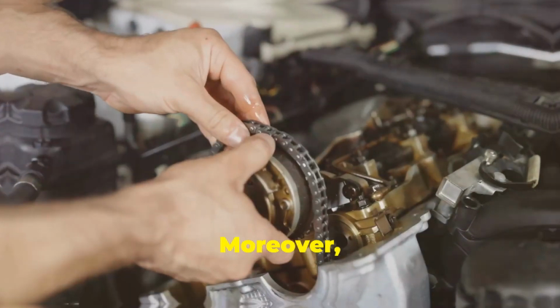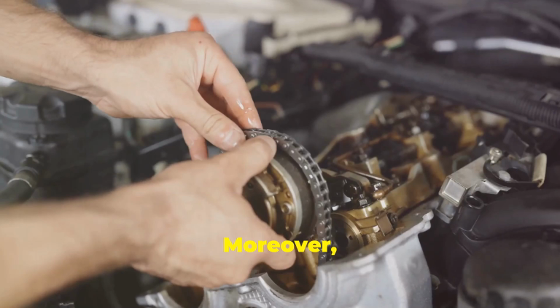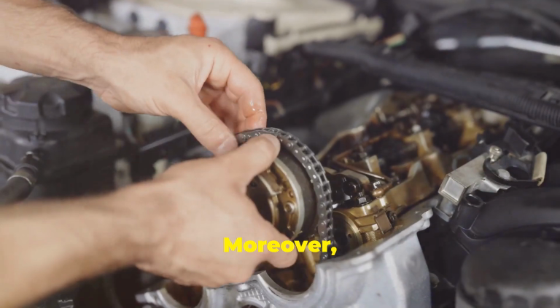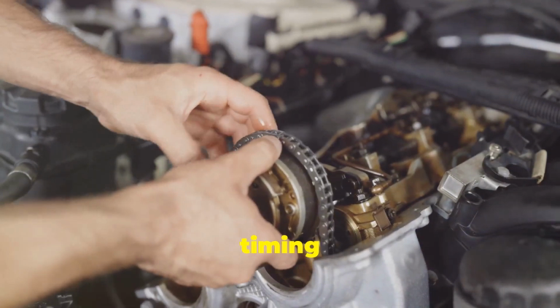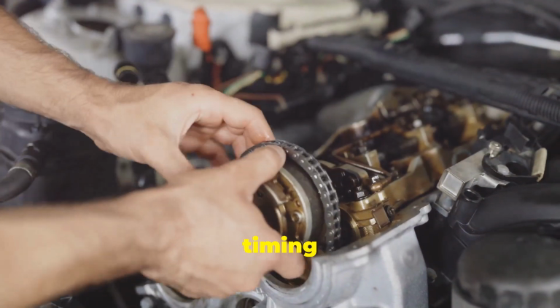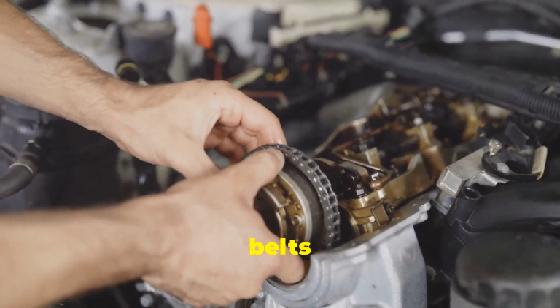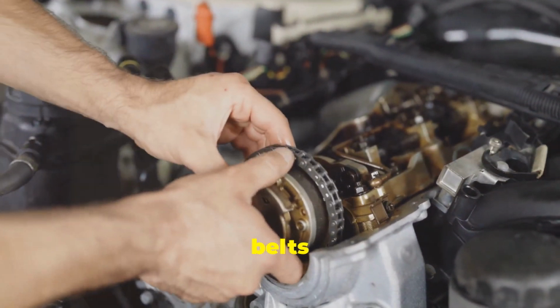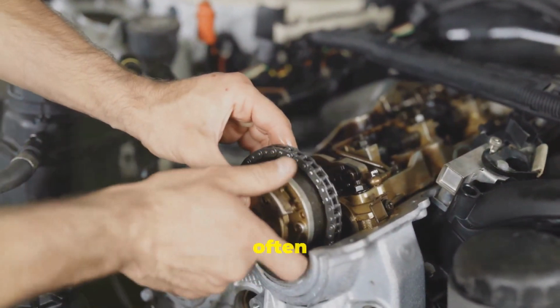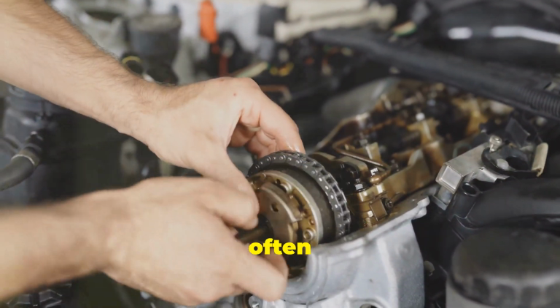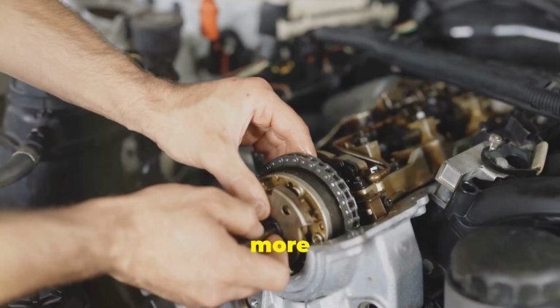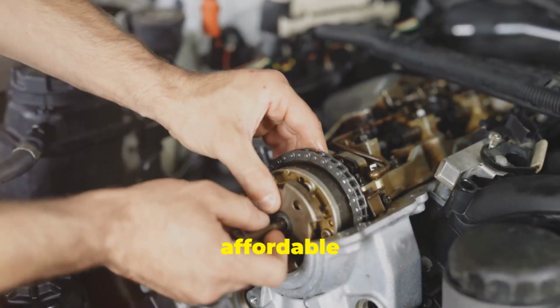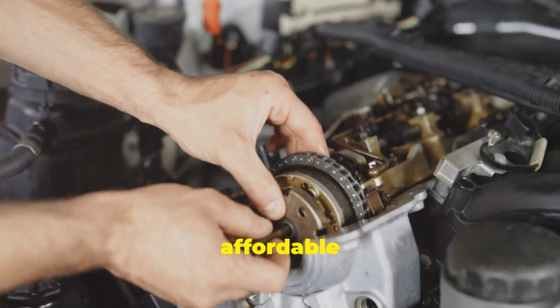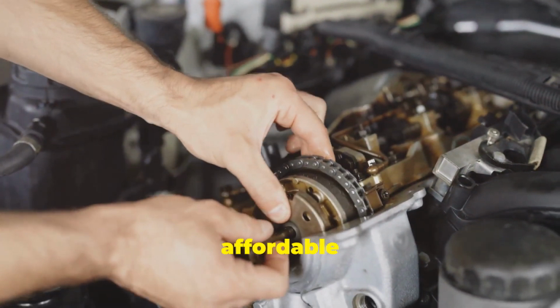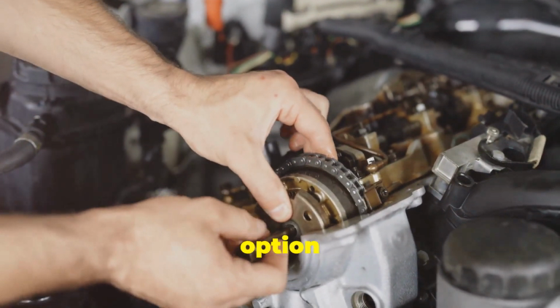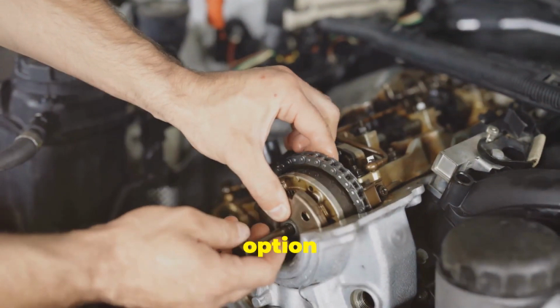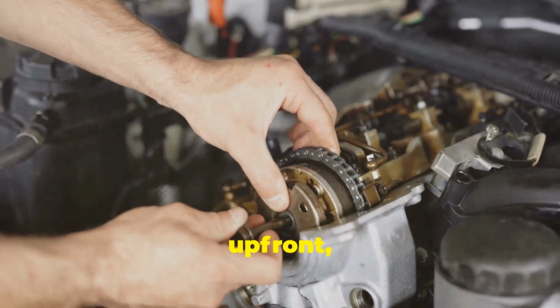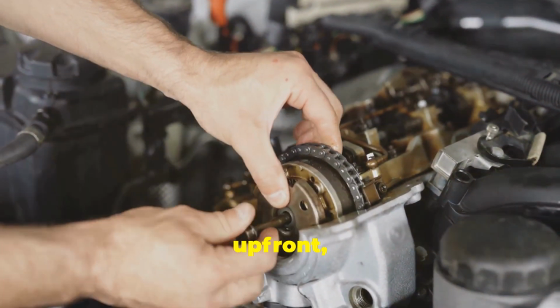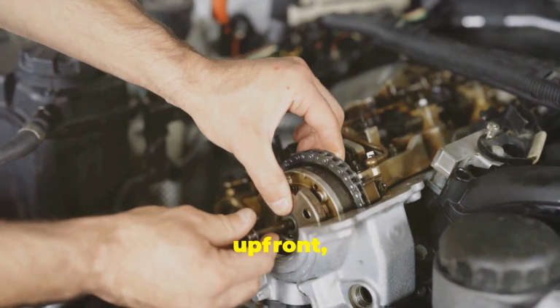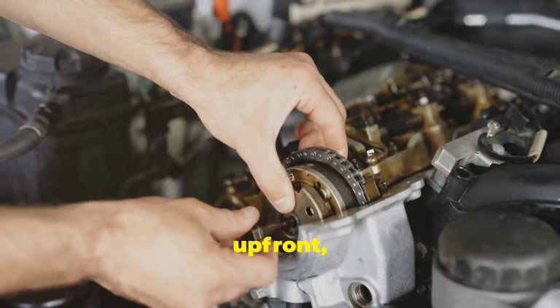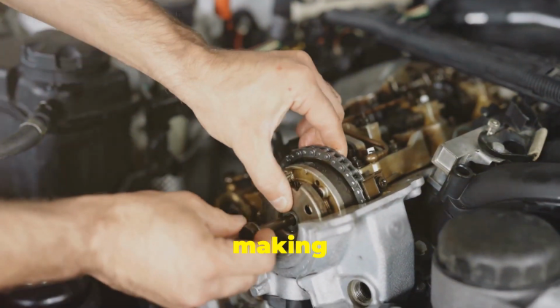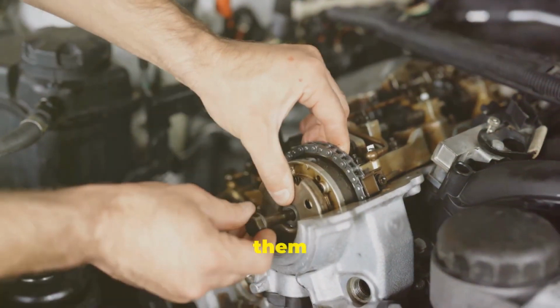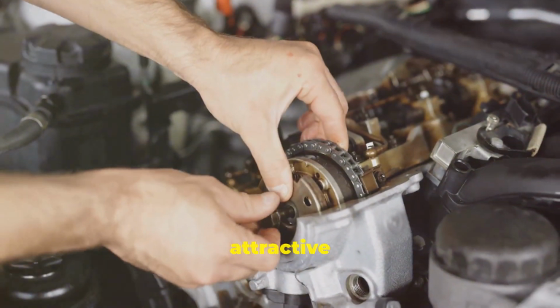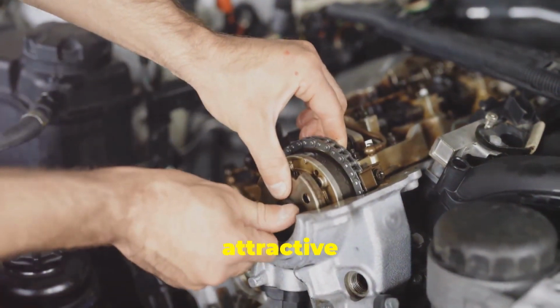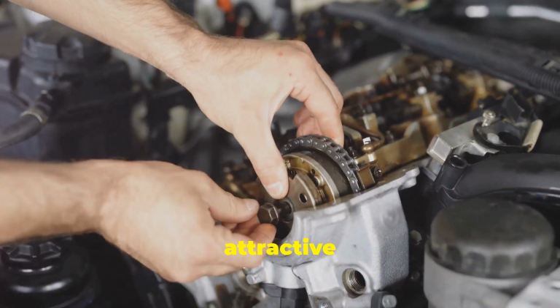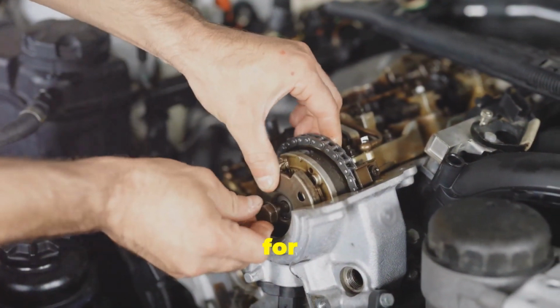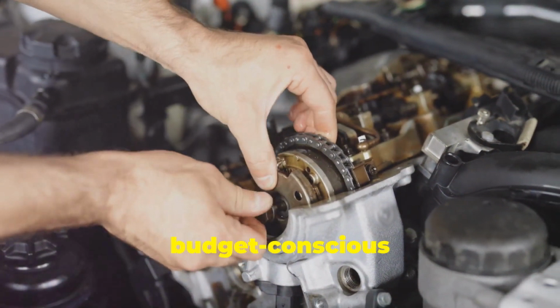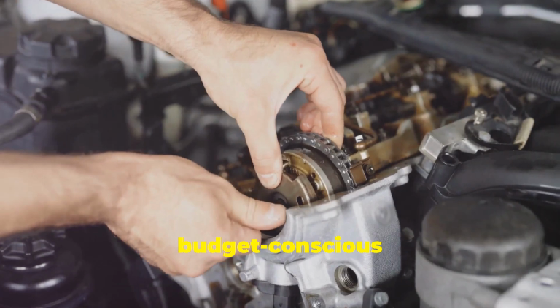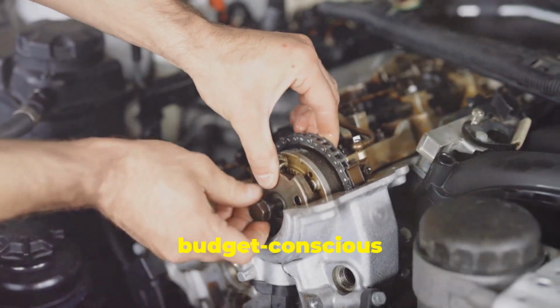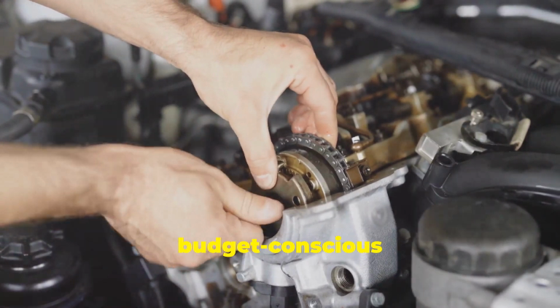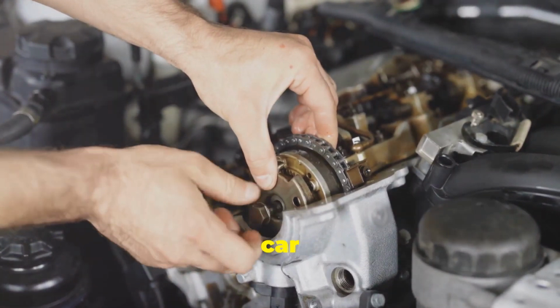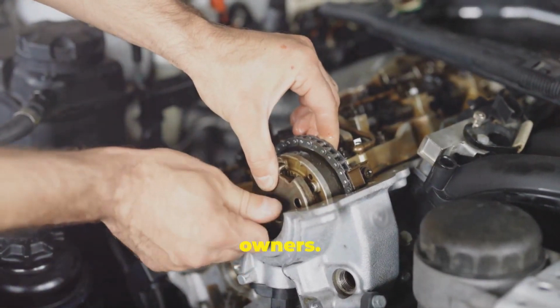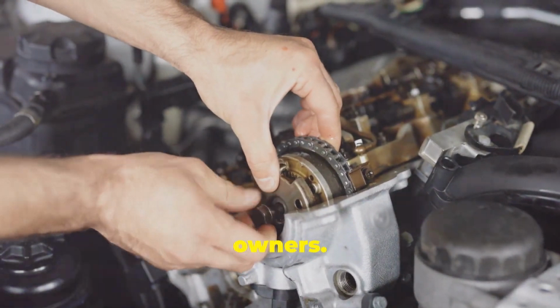Moreover, timing belts are often a more affordable option upfront, making them attractive for budget-conscious car owners.